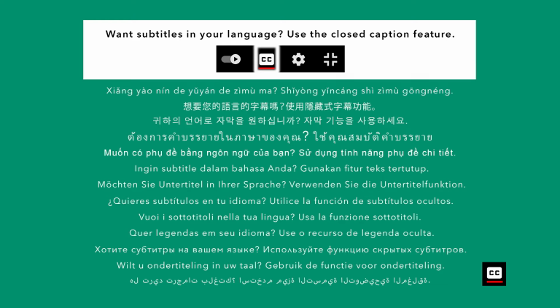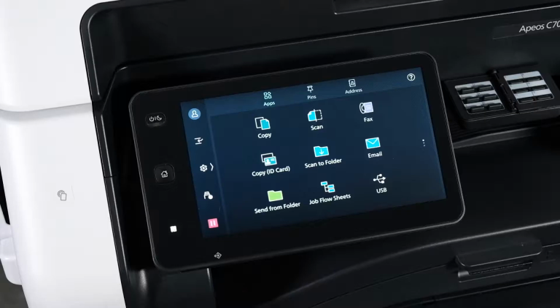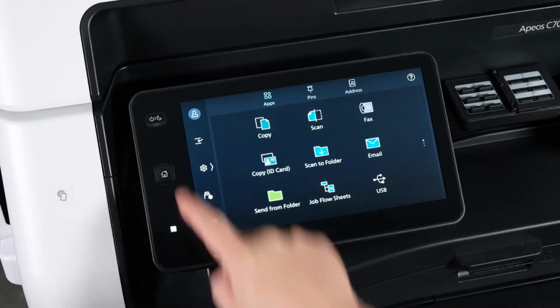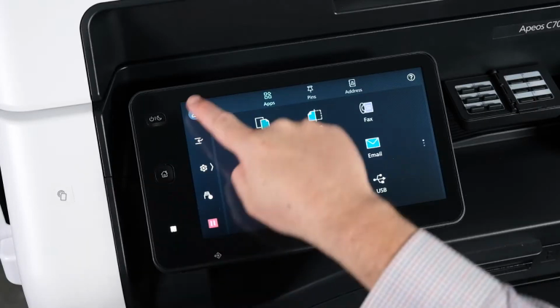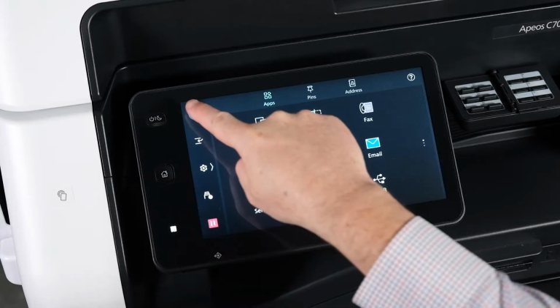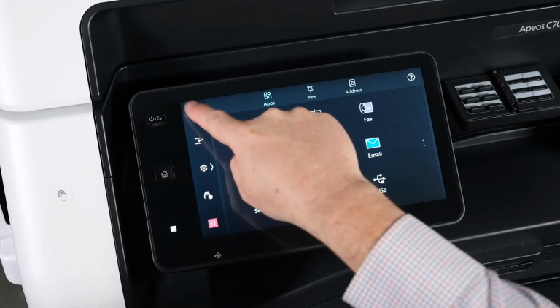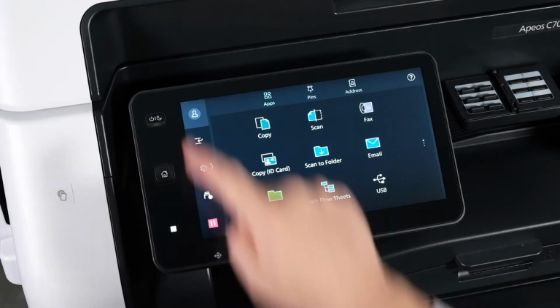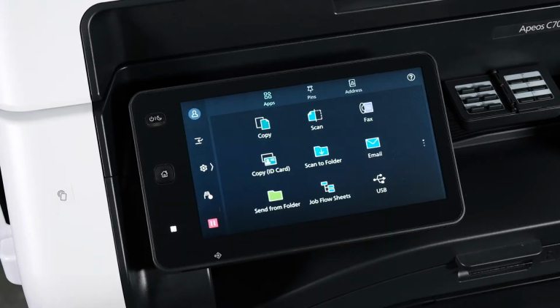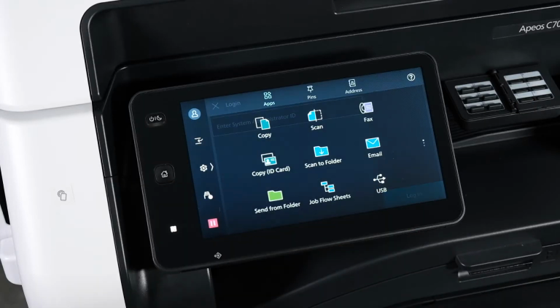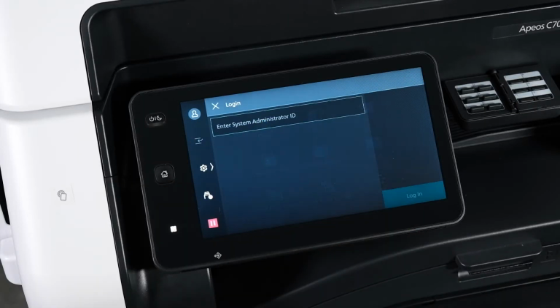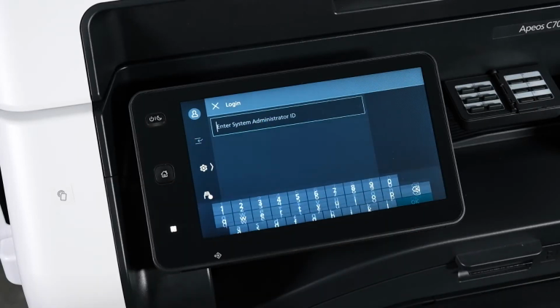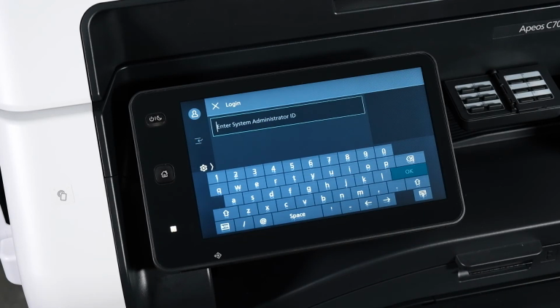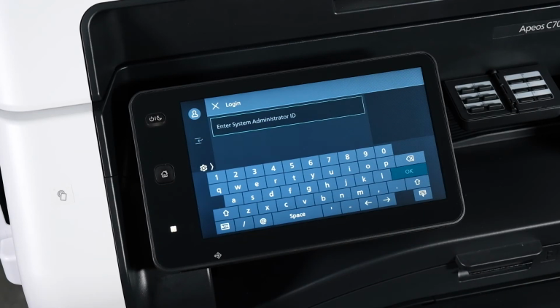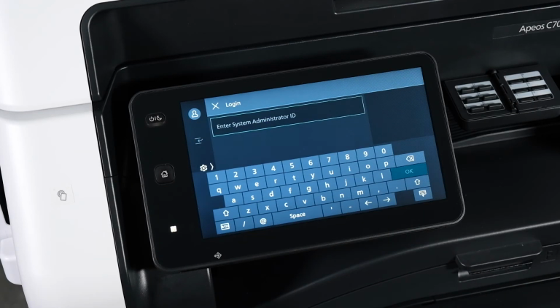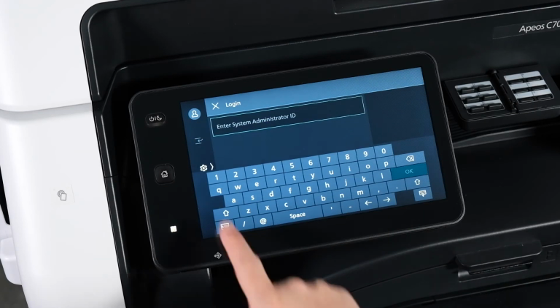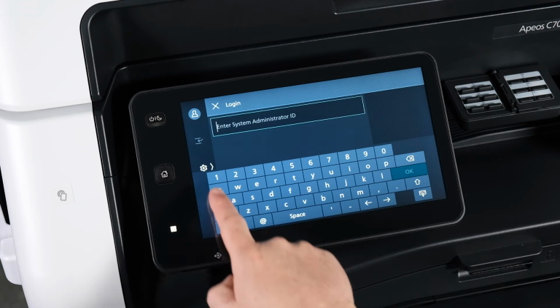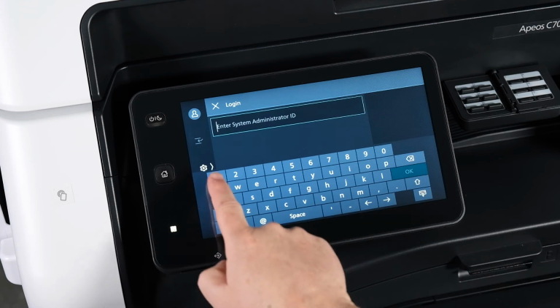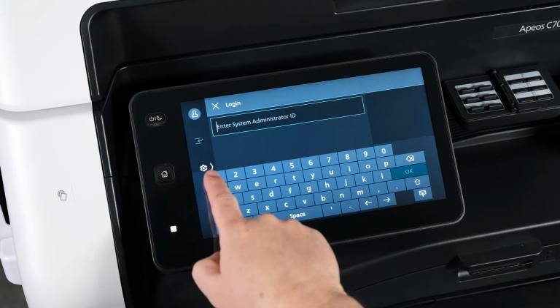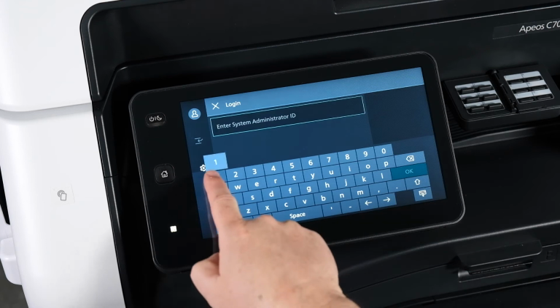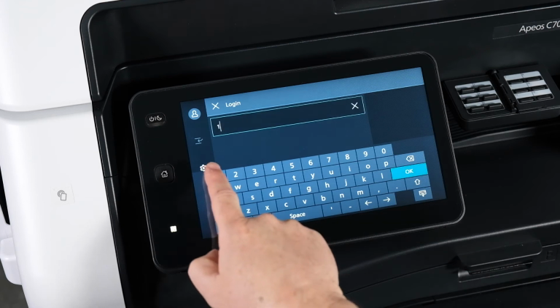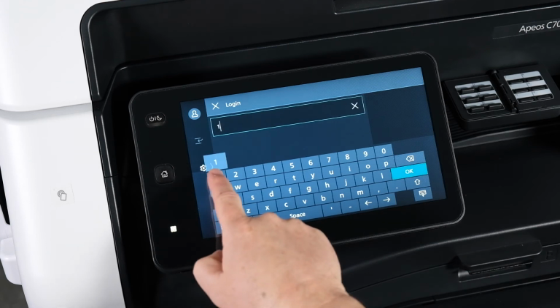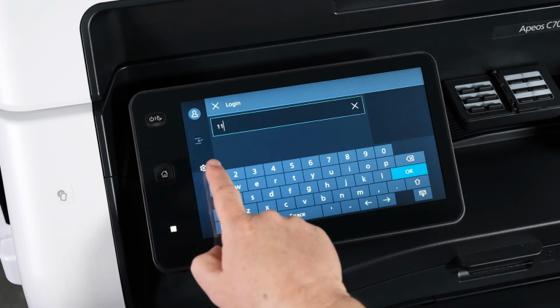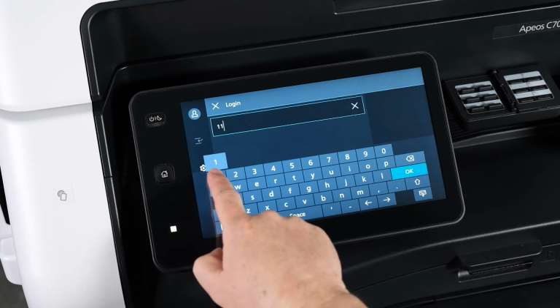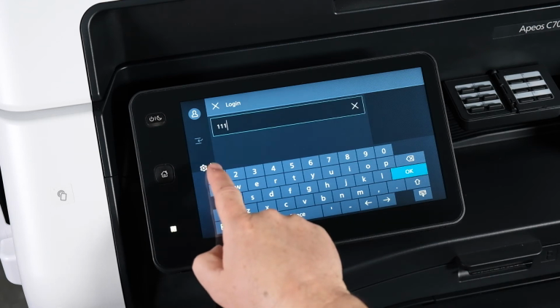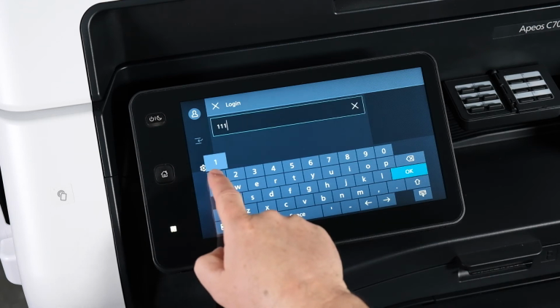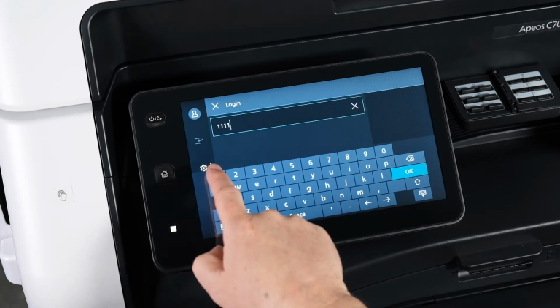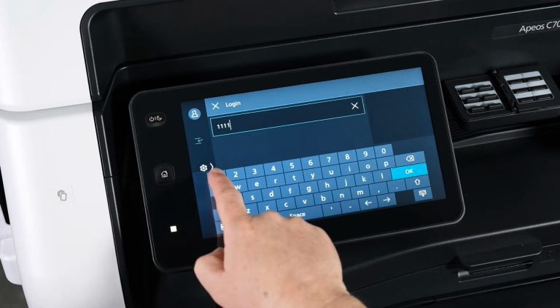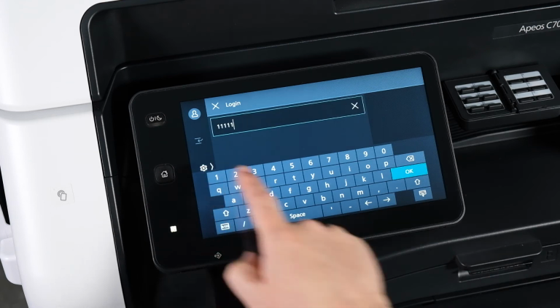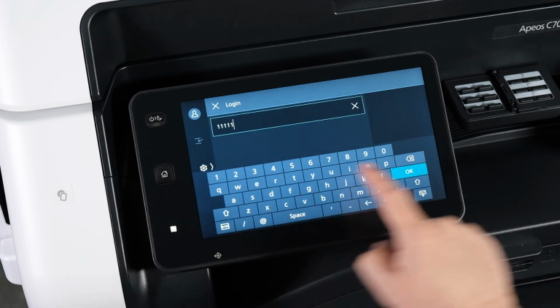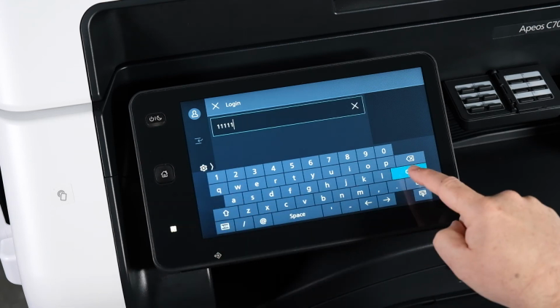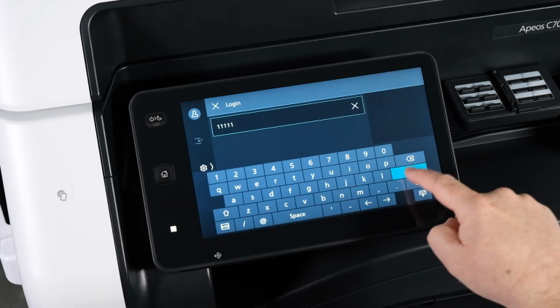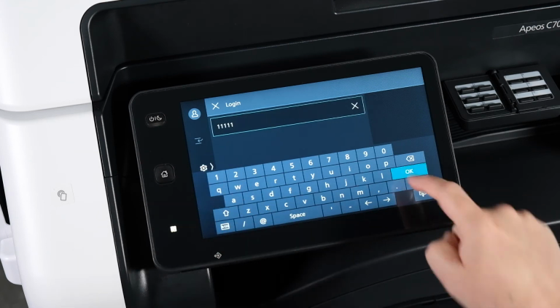Press the login button, type in the system administrator password and press OK.